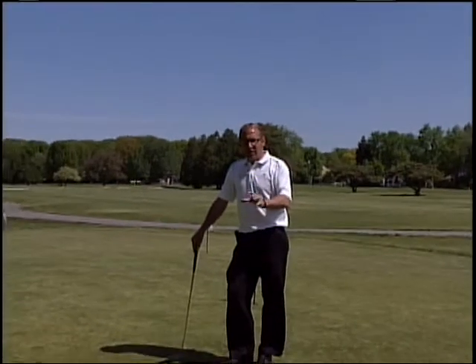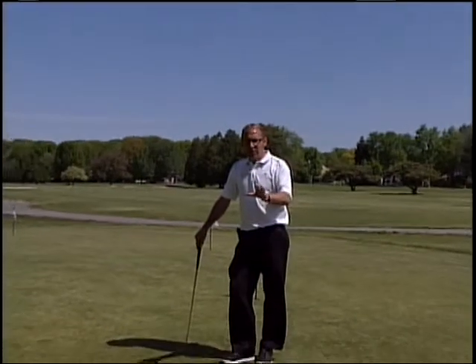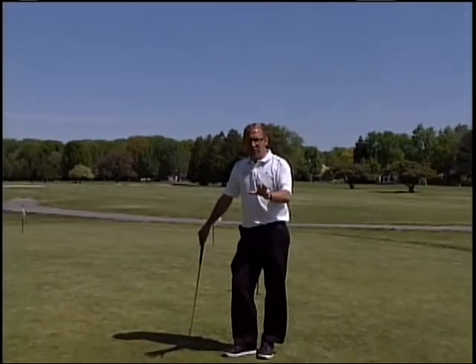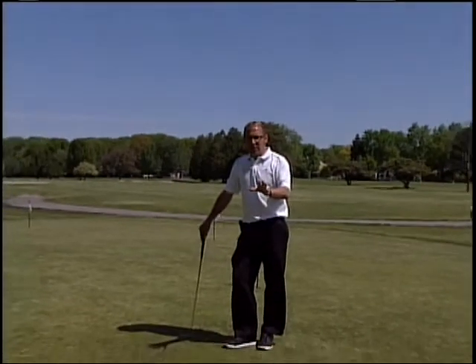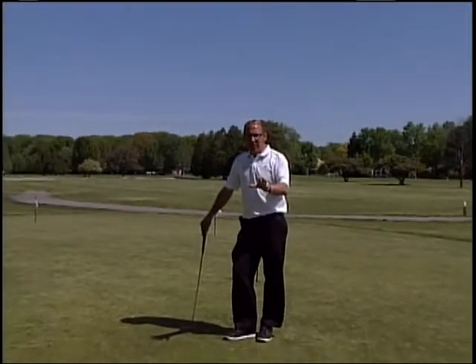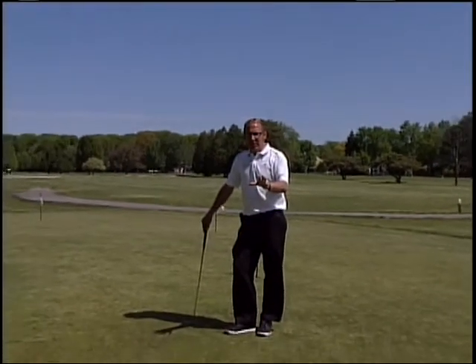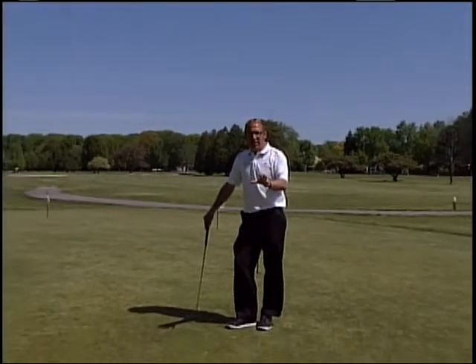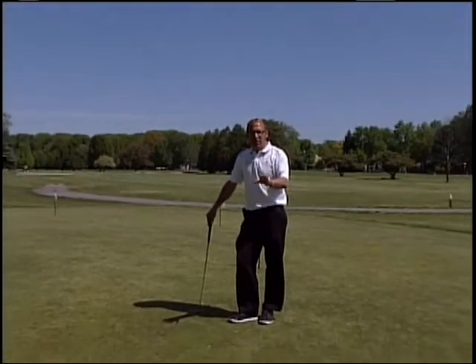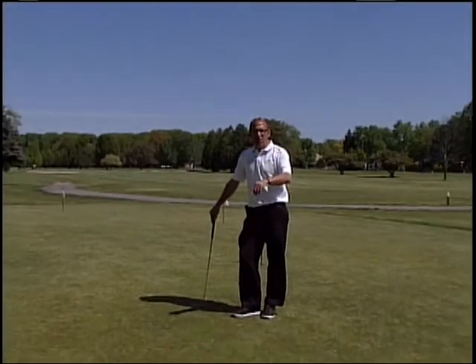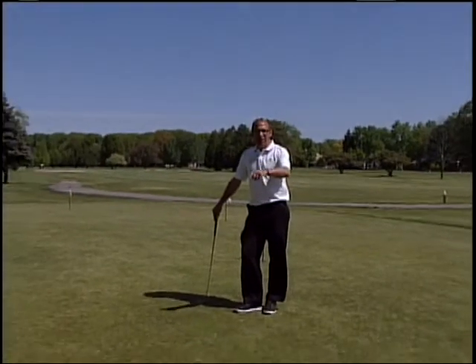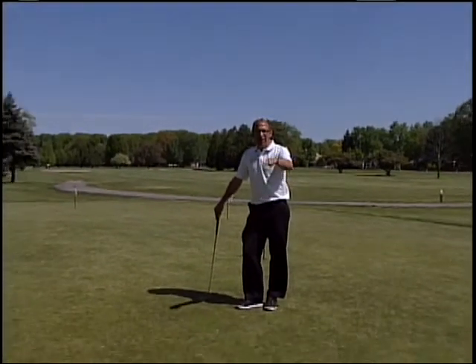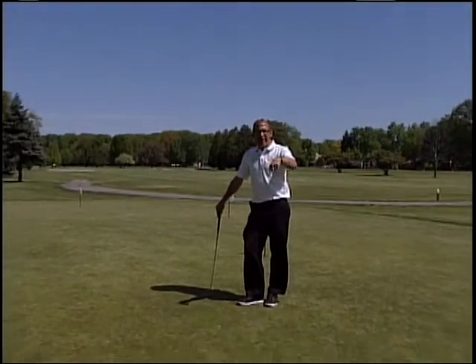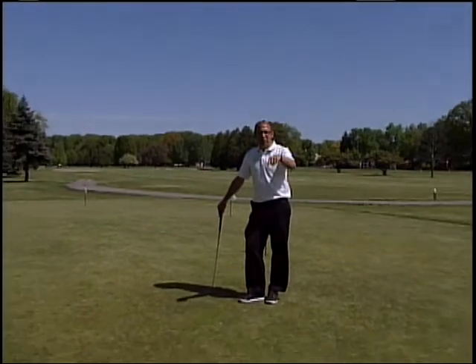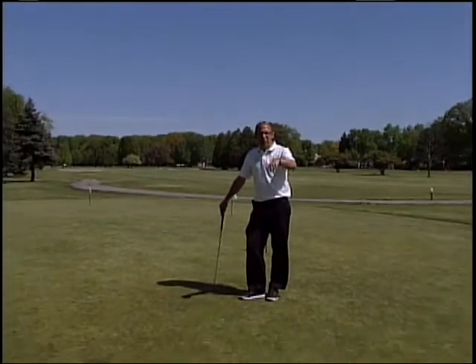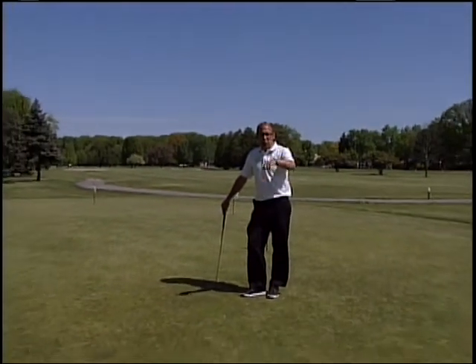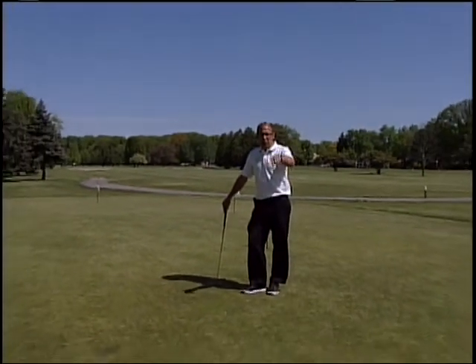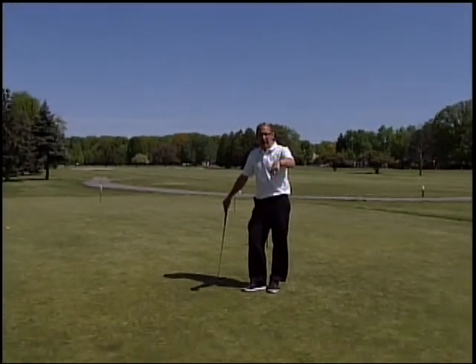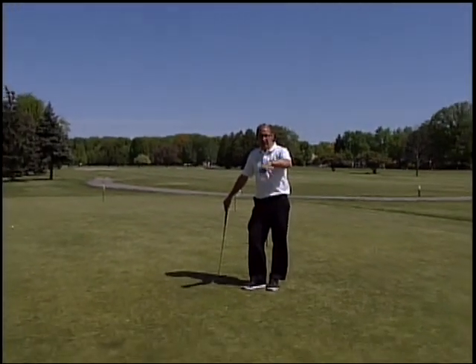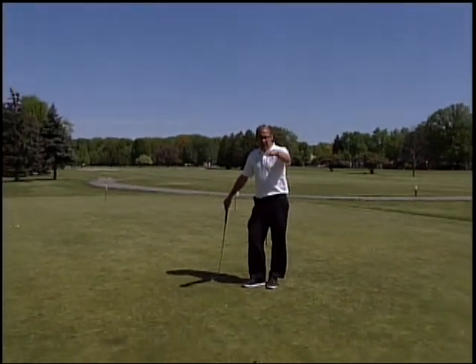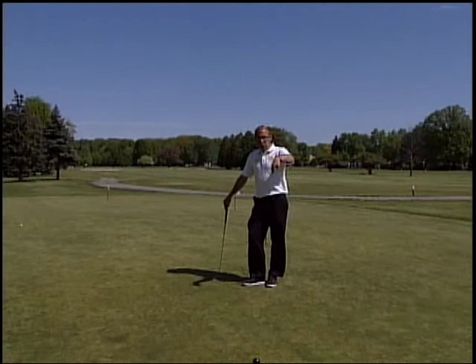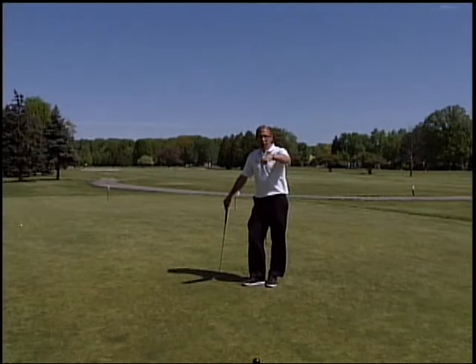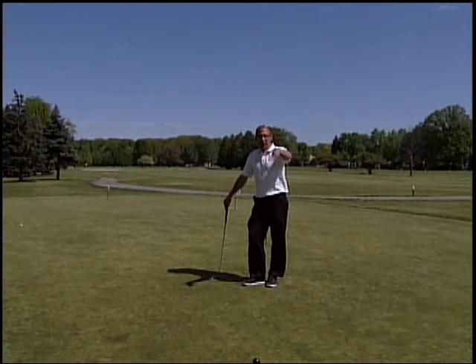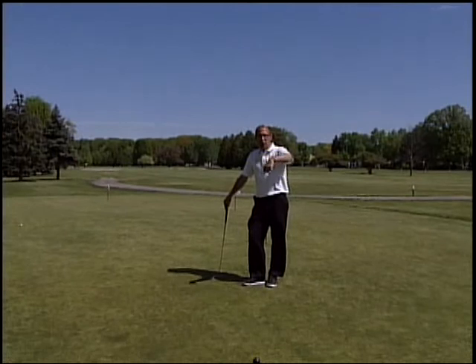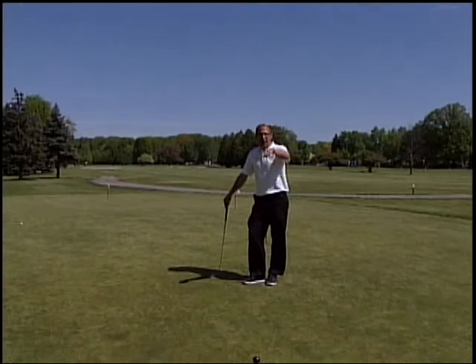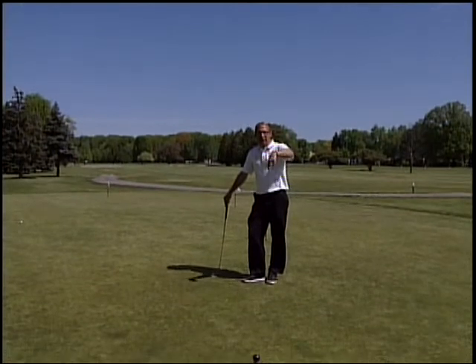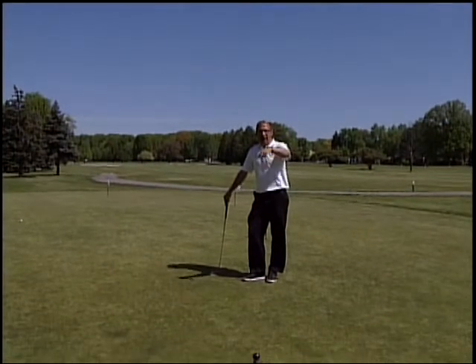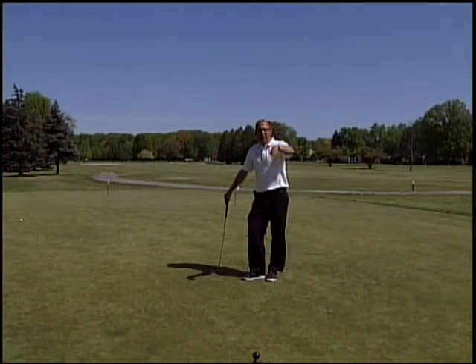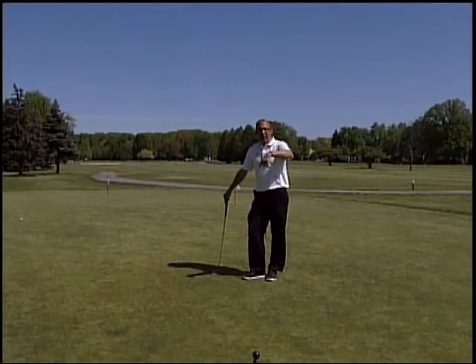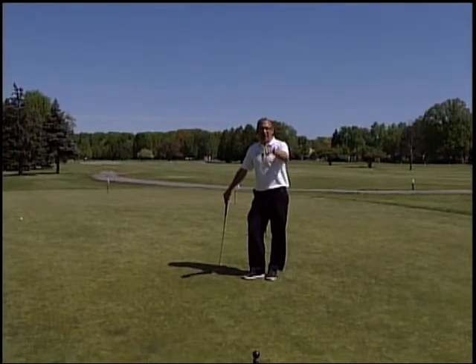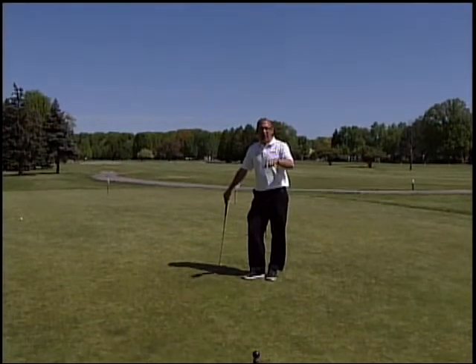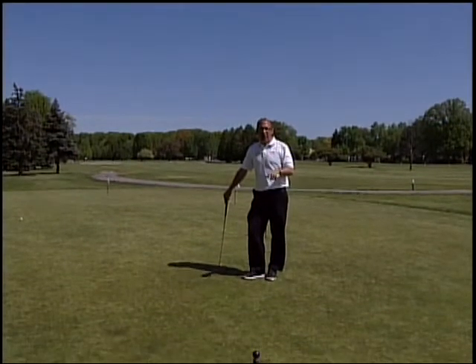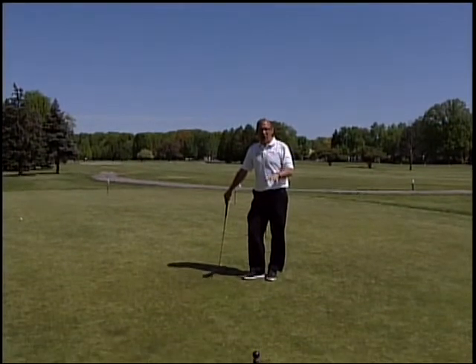We've talked previously about doing the layup drill, the short putts — two feet, four feet, six feet, eight feet, ten feet around the hole.